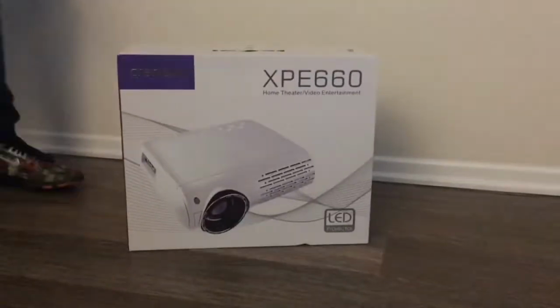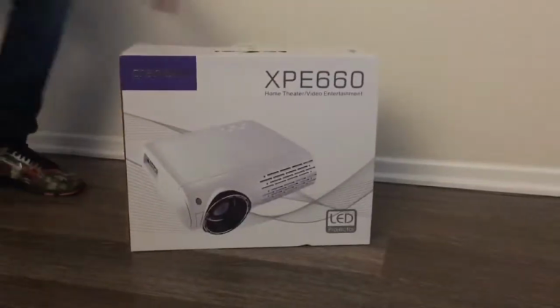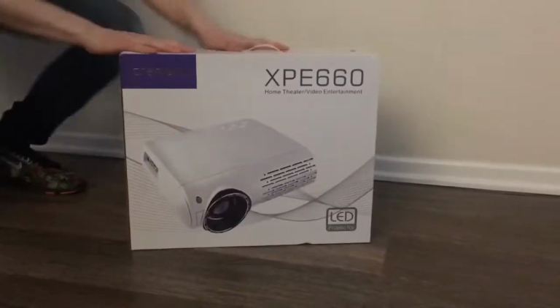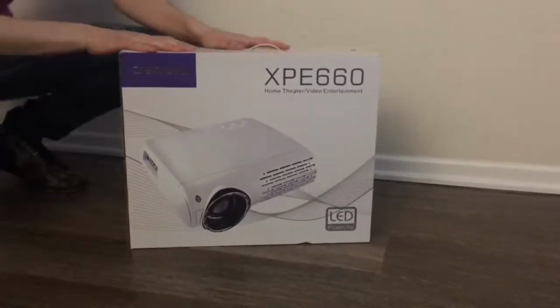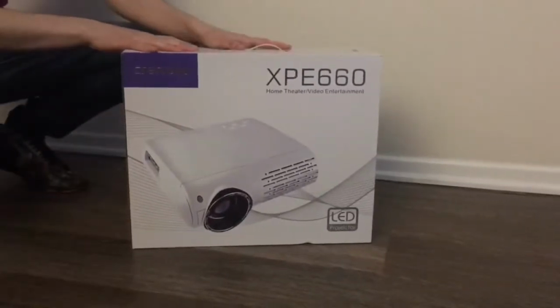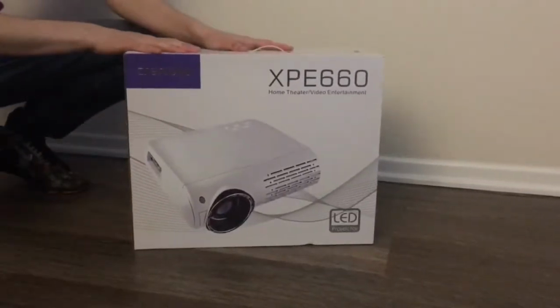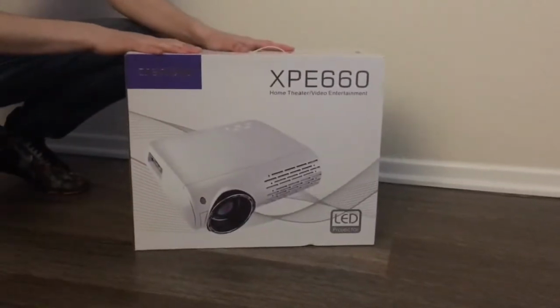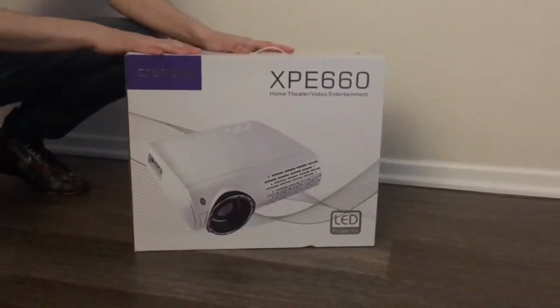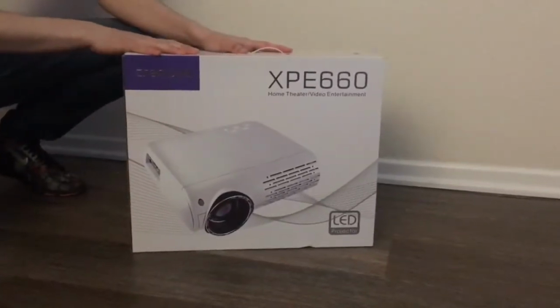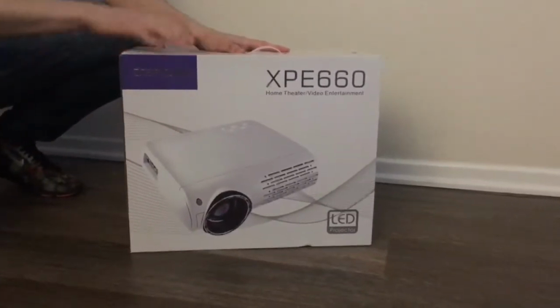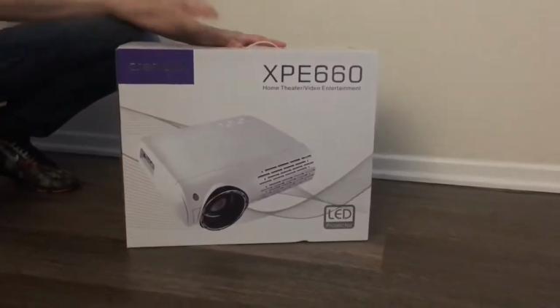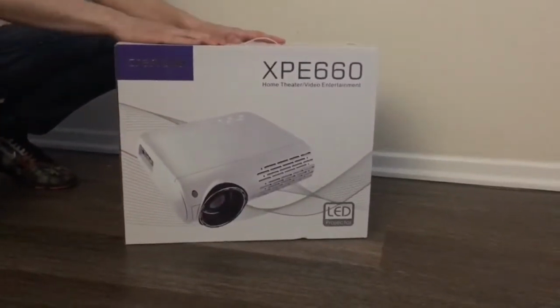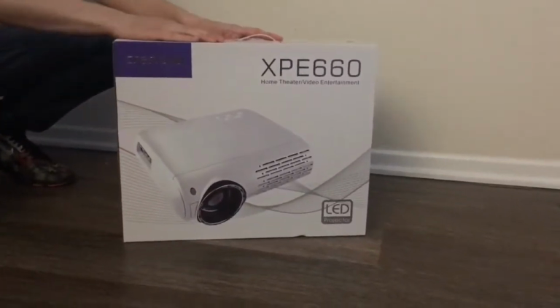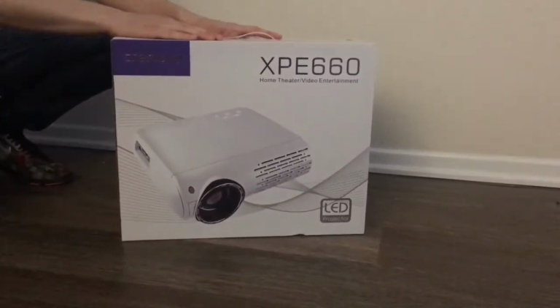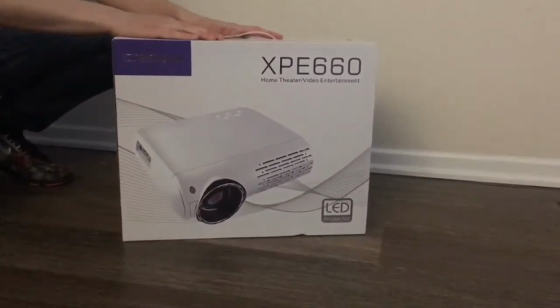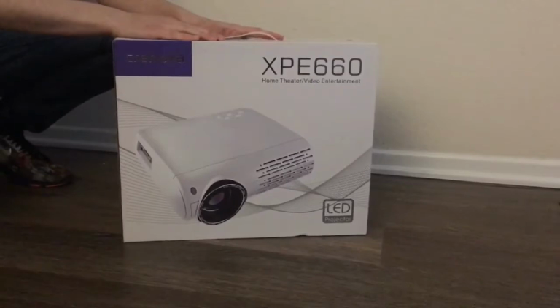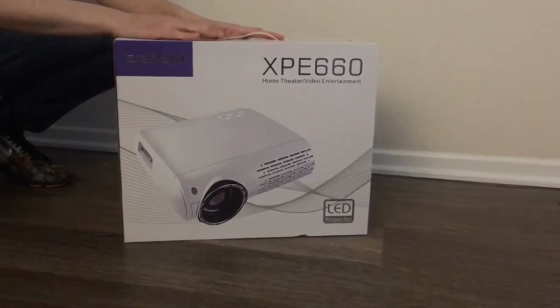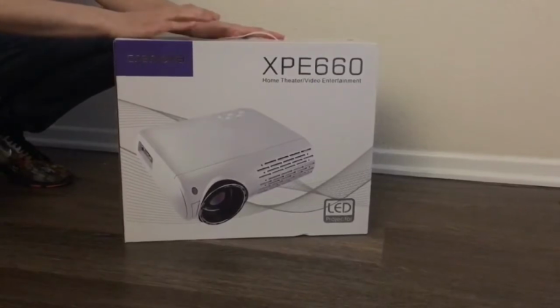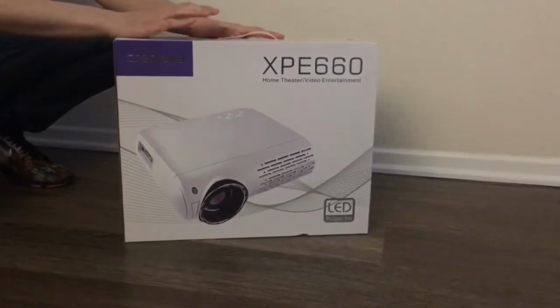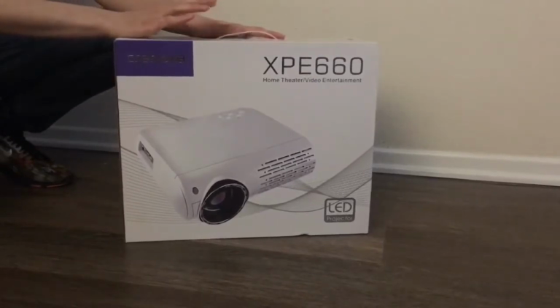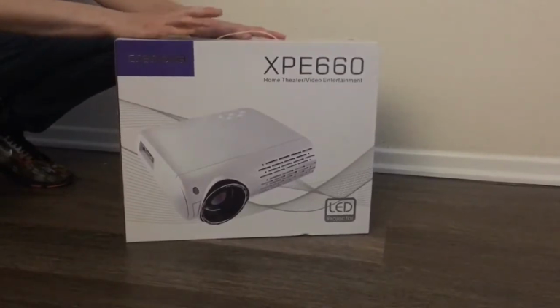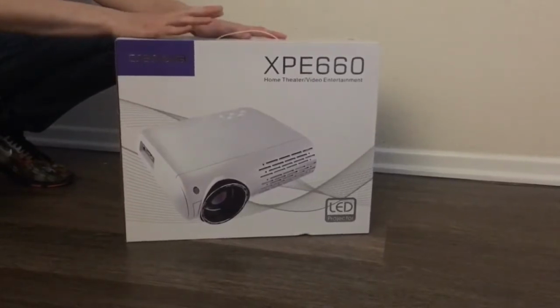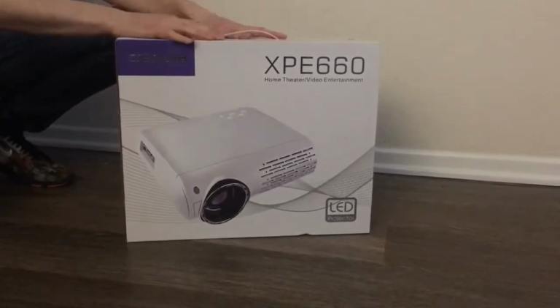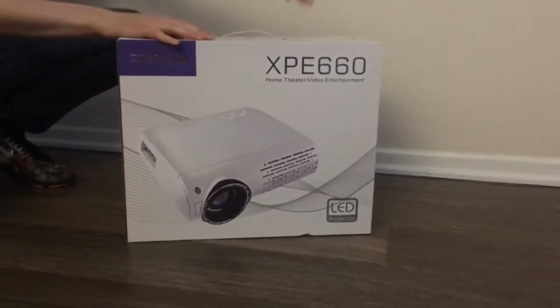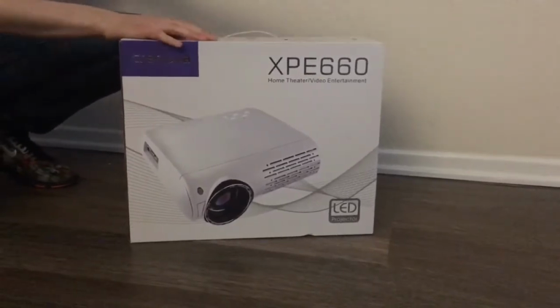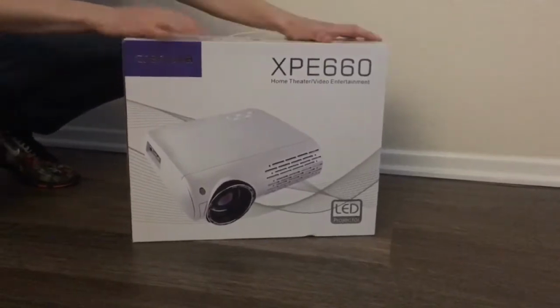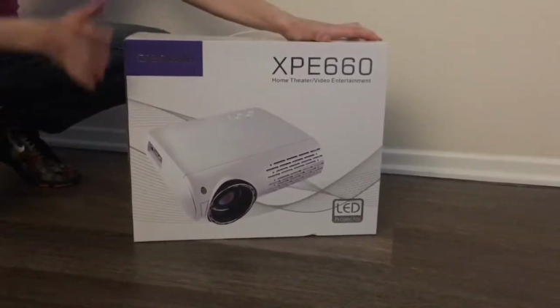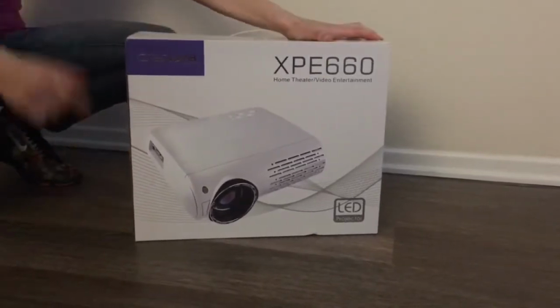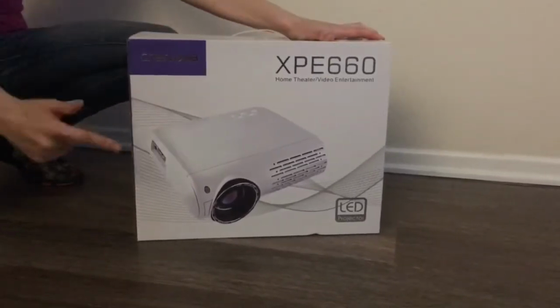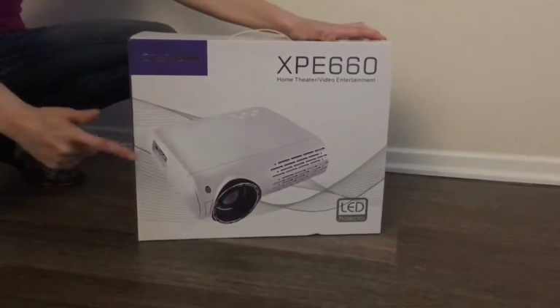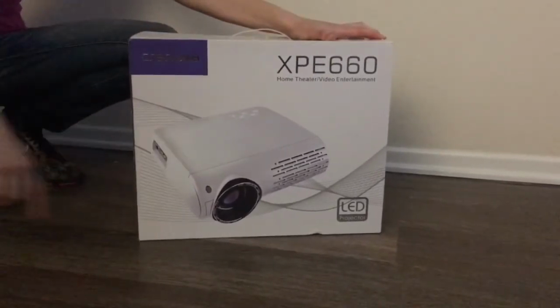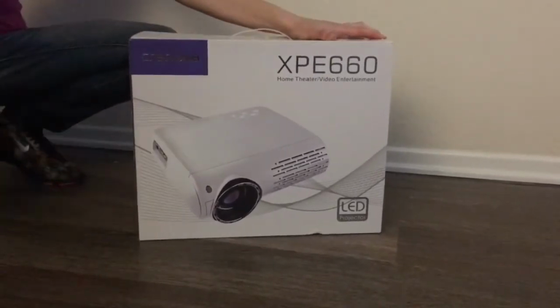What's up you guys, today we're going to be reviewing this projector by Cronova, model XPE 660. So let's go ahead and open it up and check out what's inside.